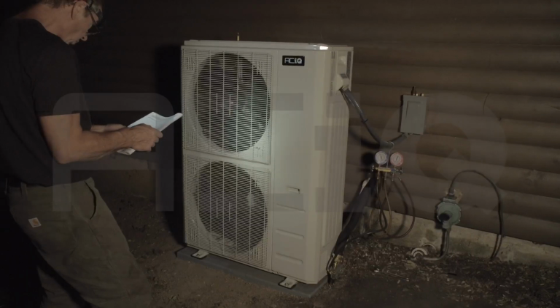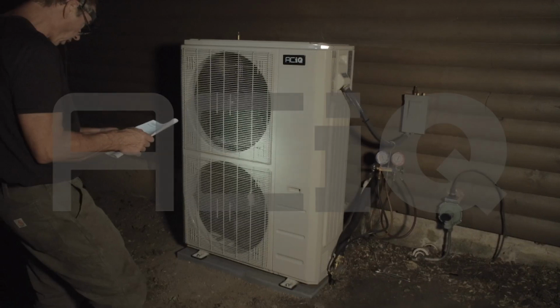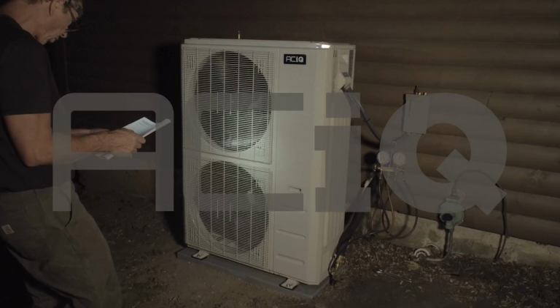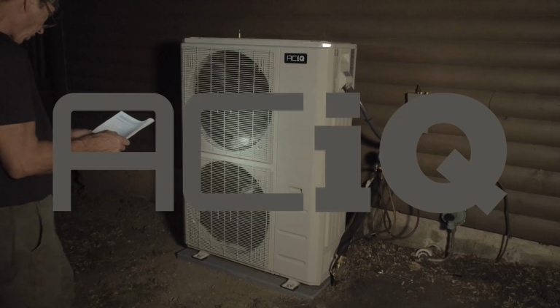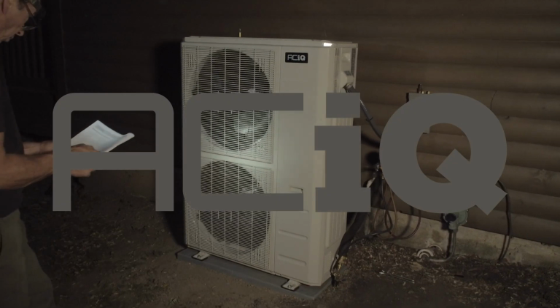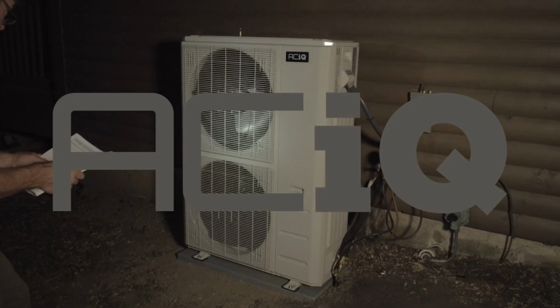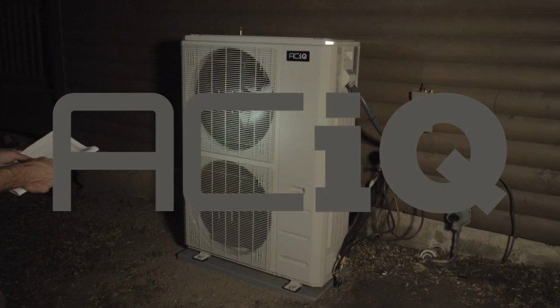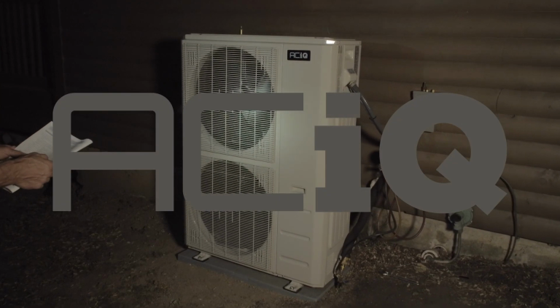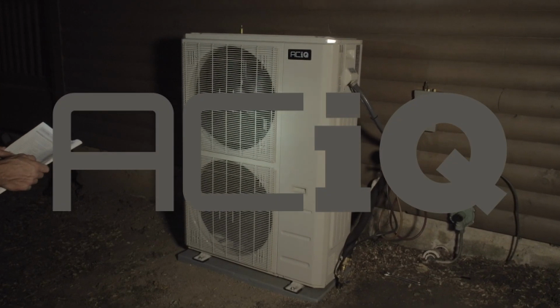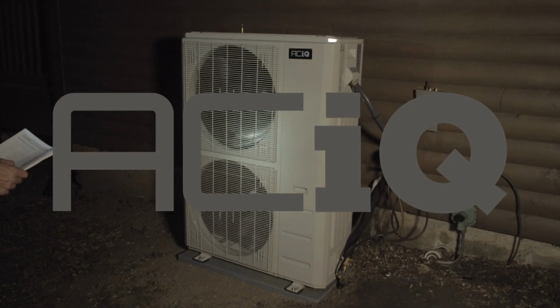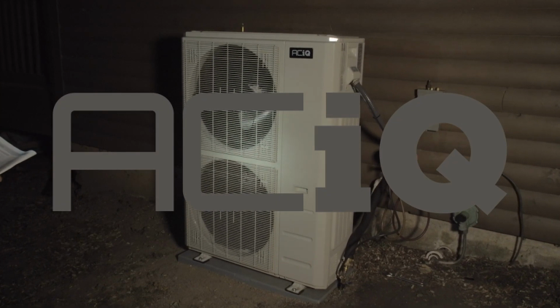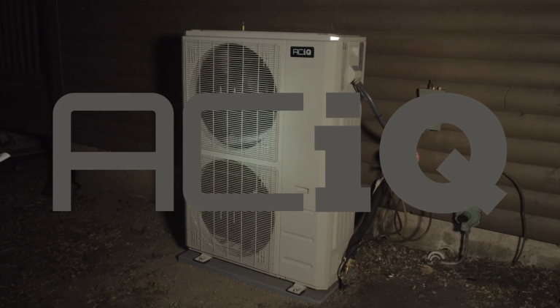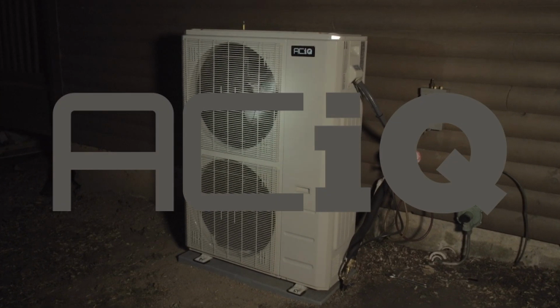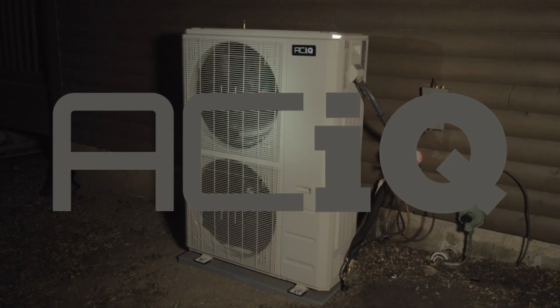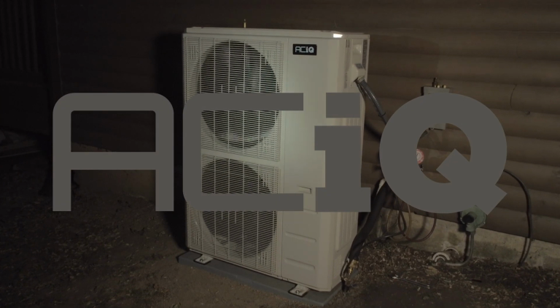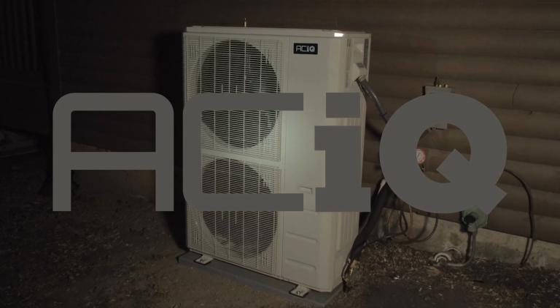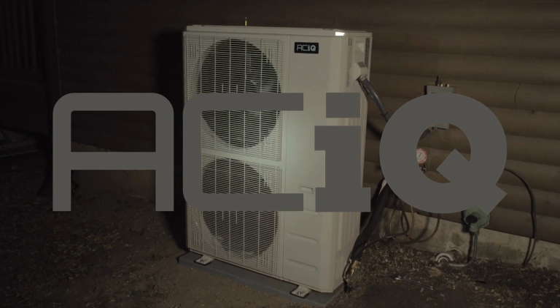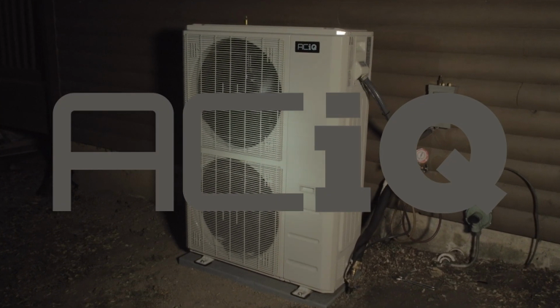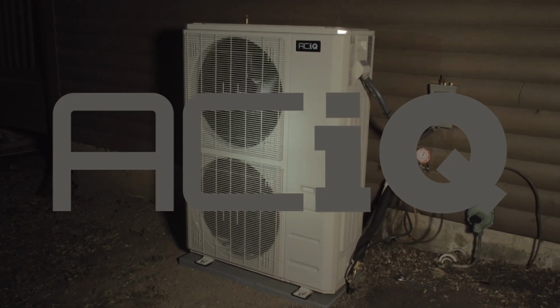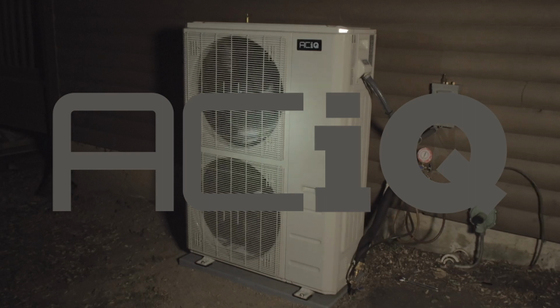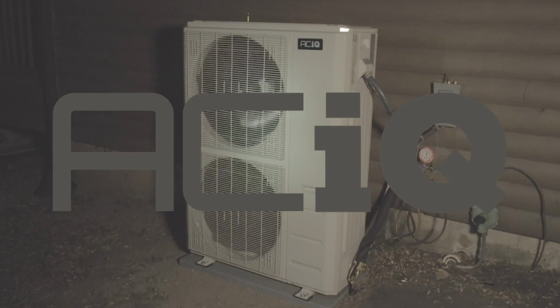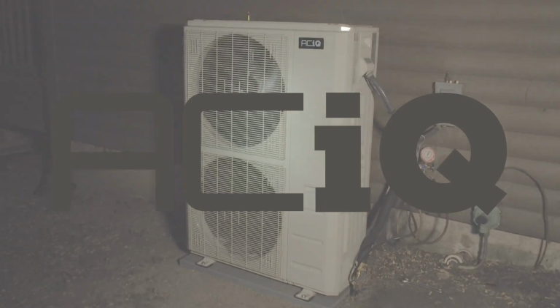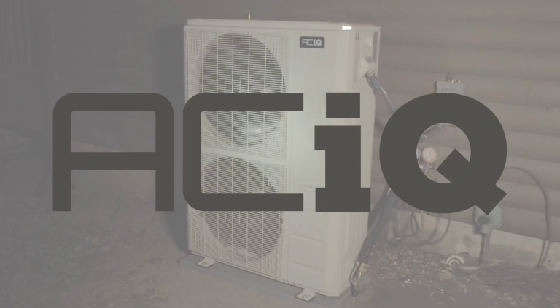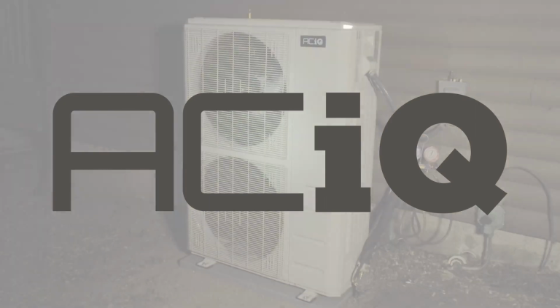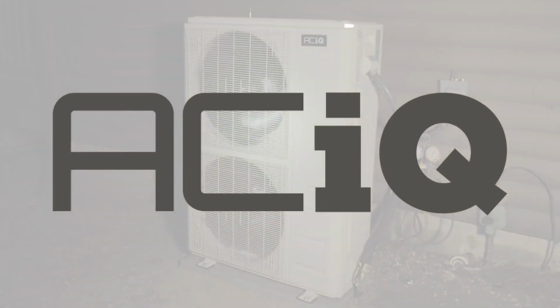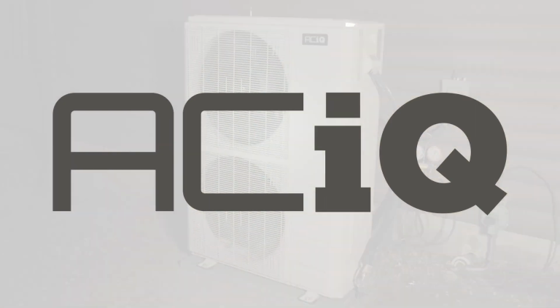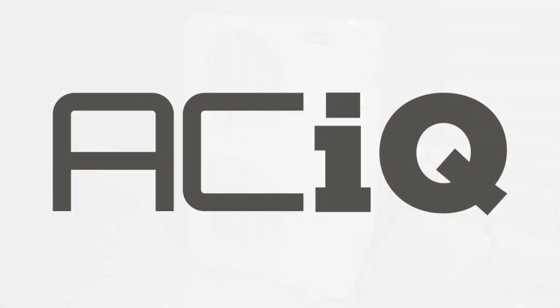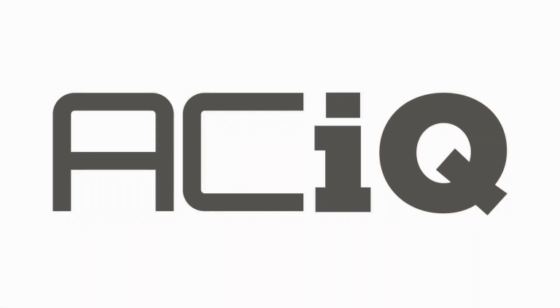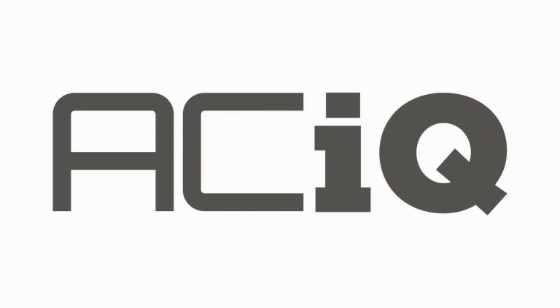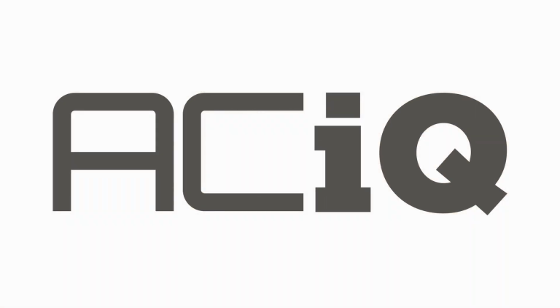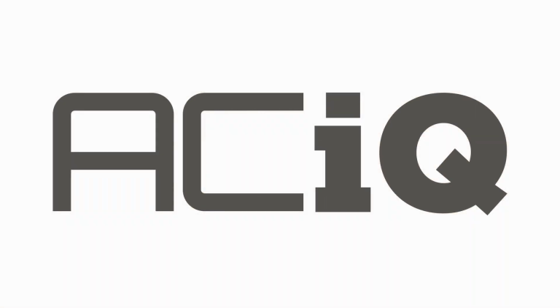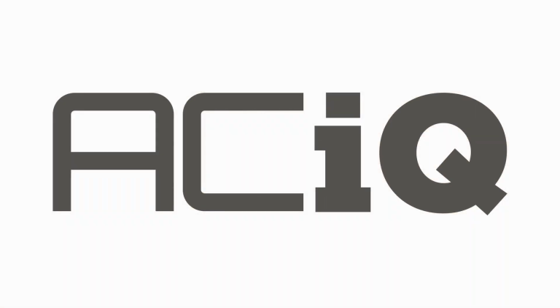Make the switch from a gas or propane furnace to a next-generation heating and cooling system. It really is just that simple.